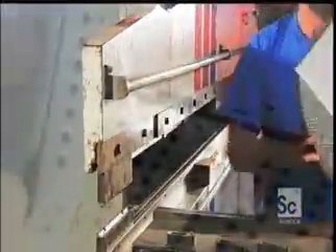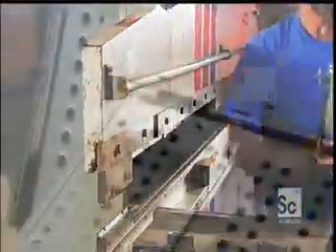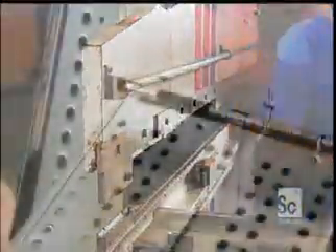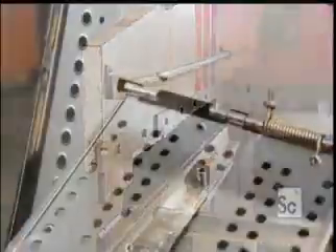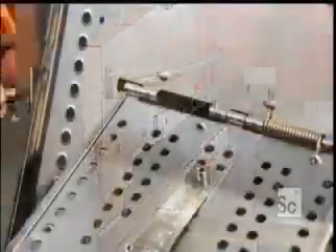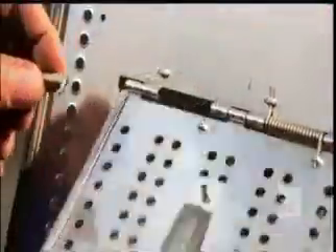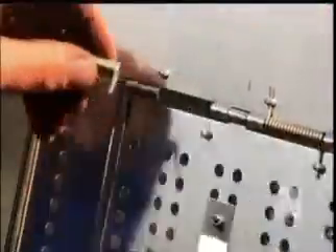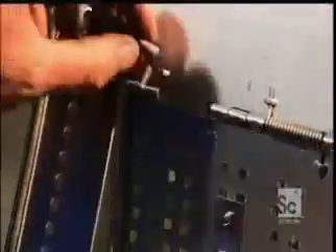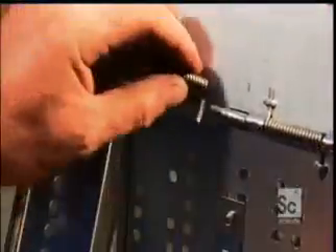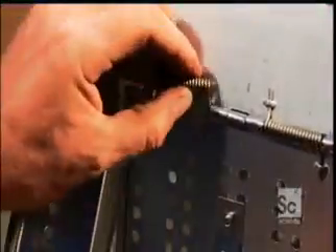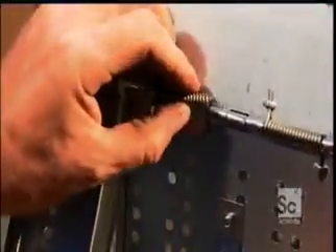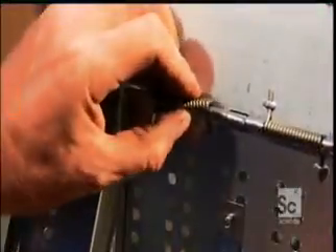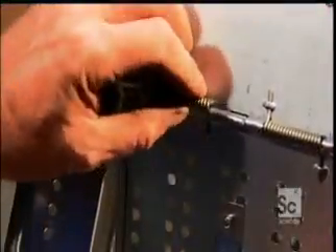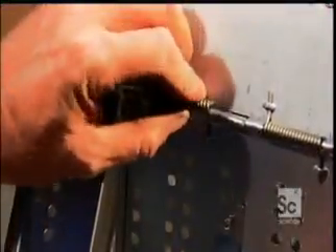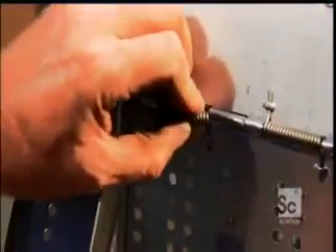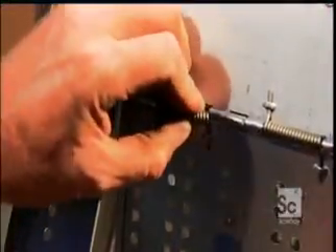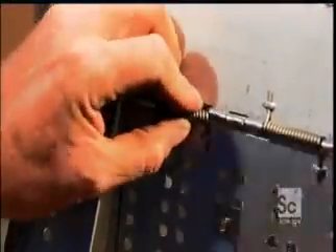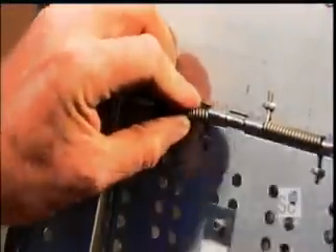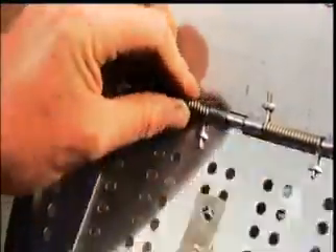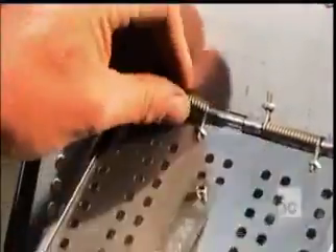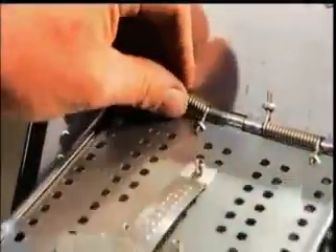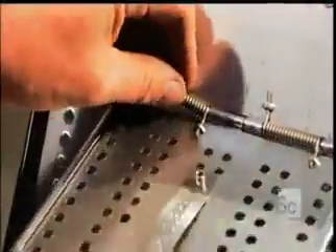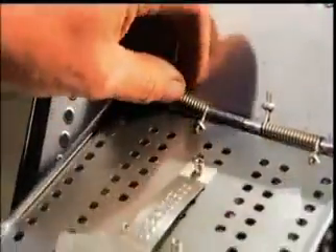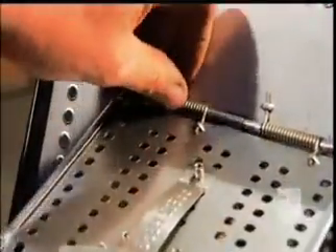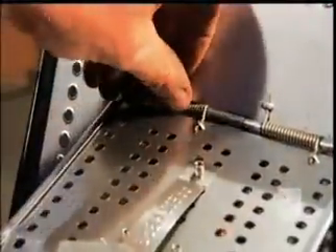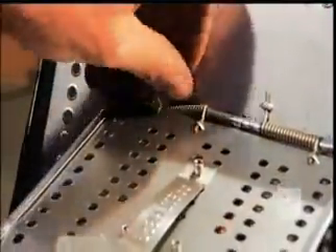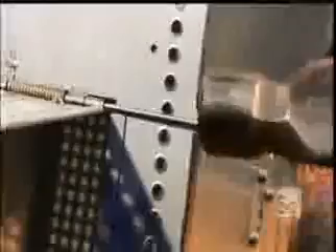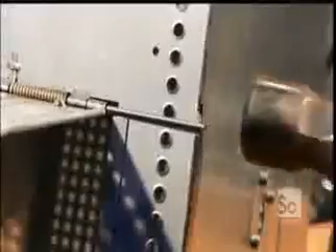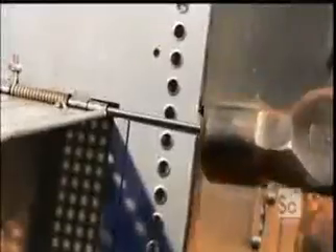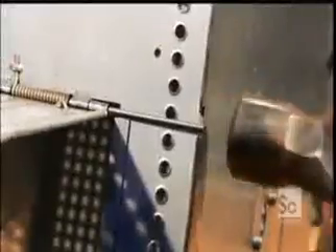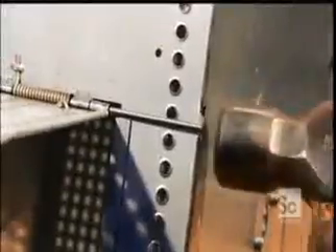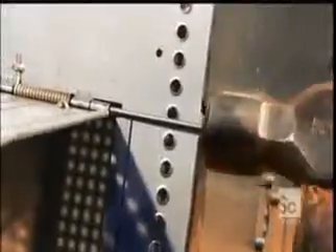Then an assembler attaches a hinge door to the tub's opening — that's where the laundry goes in.